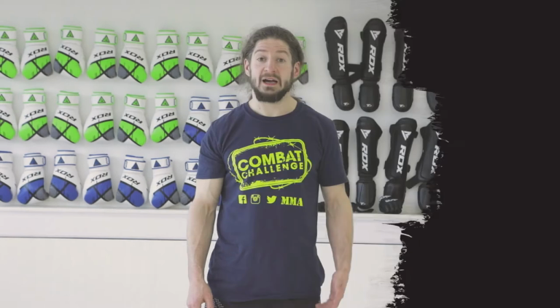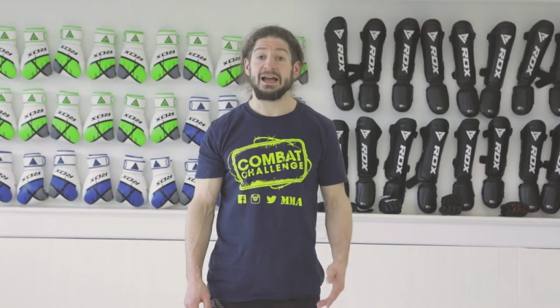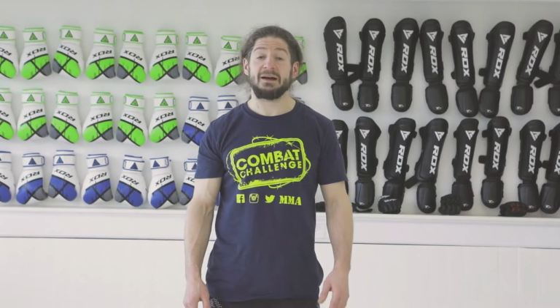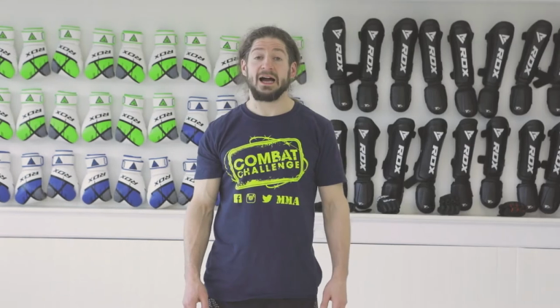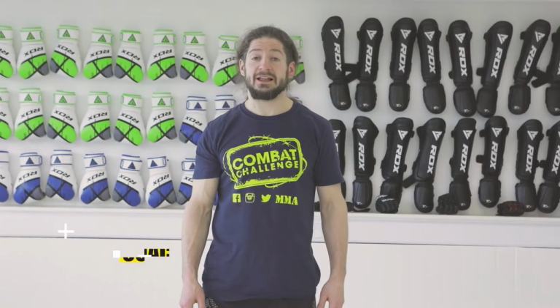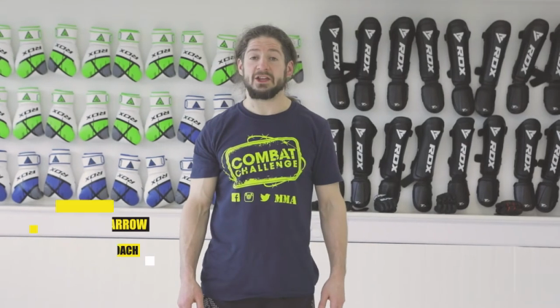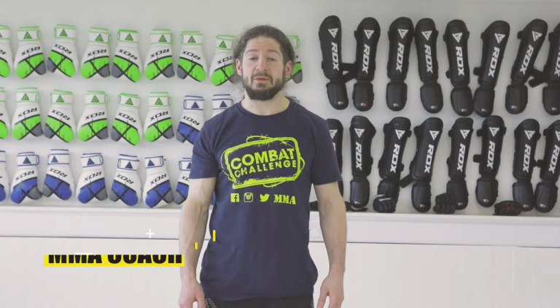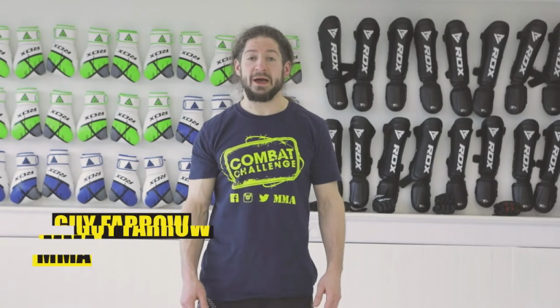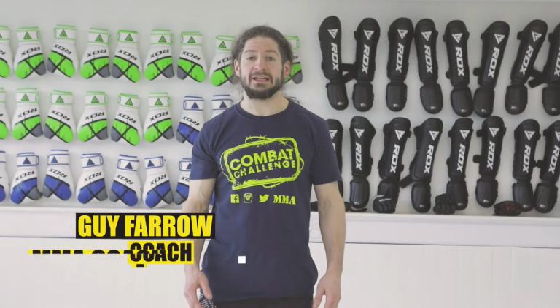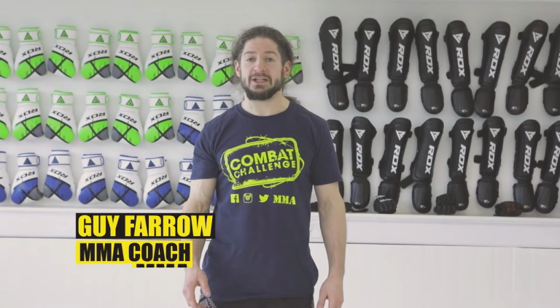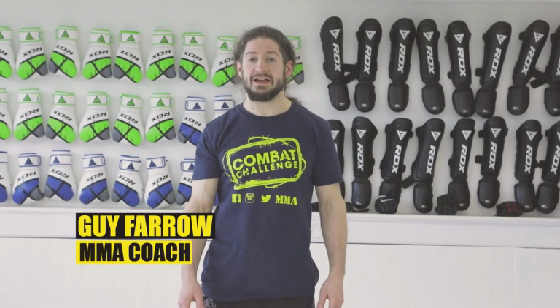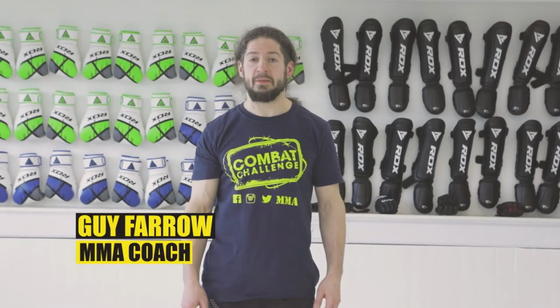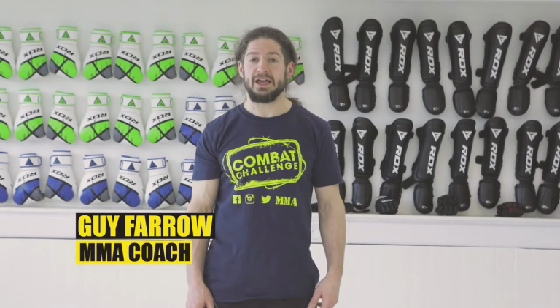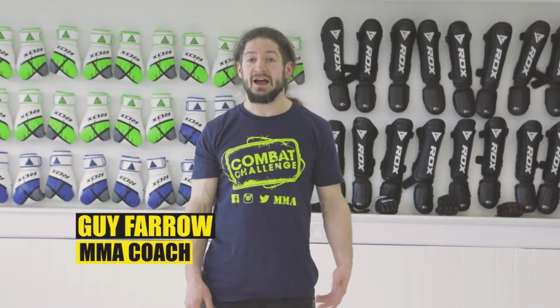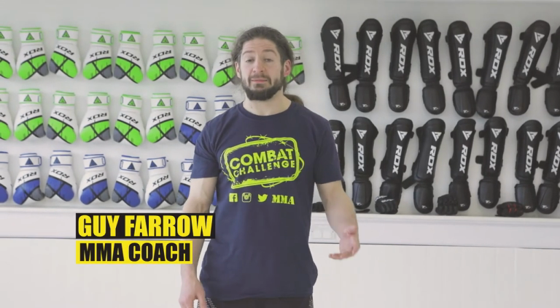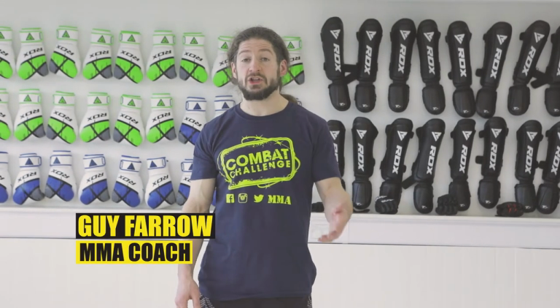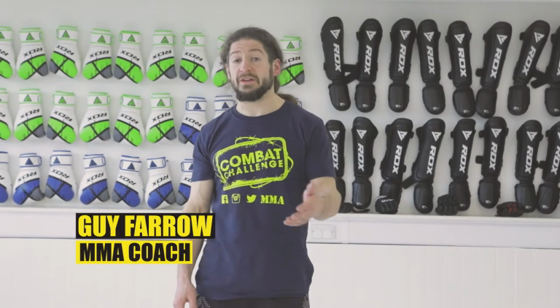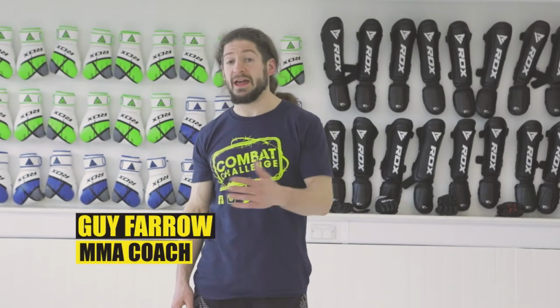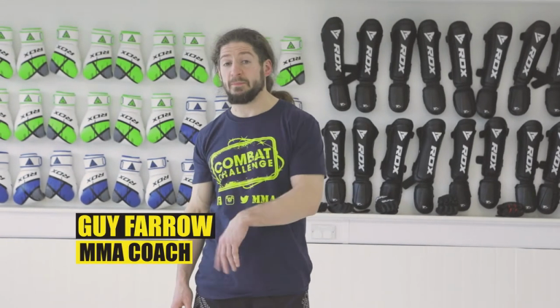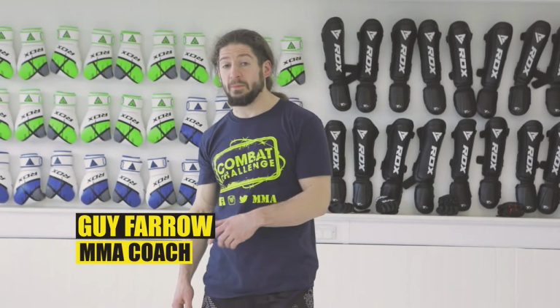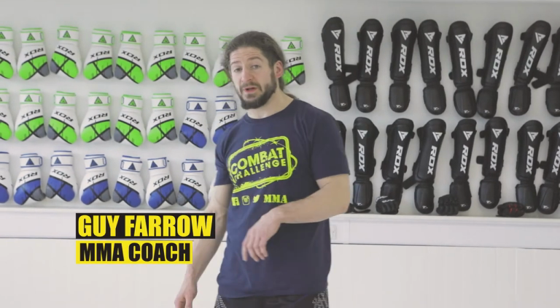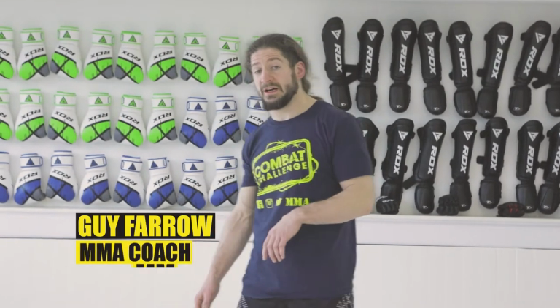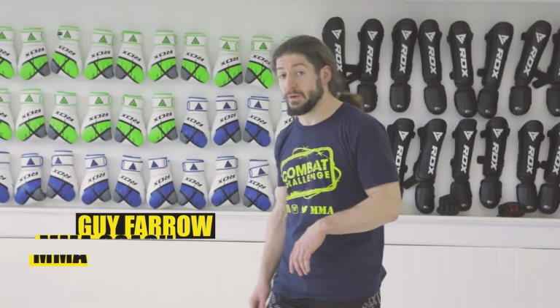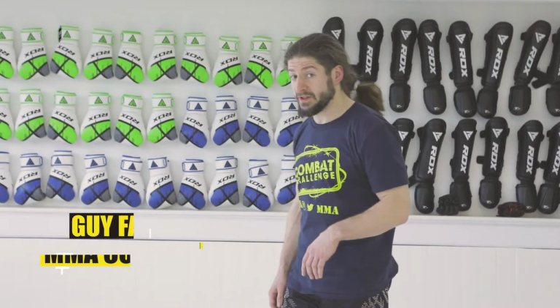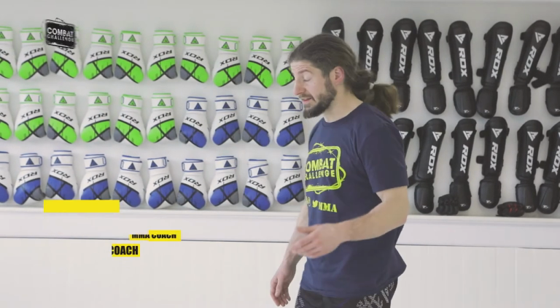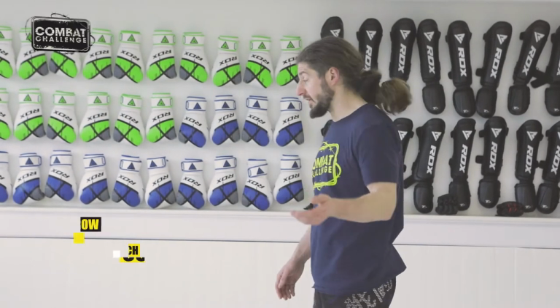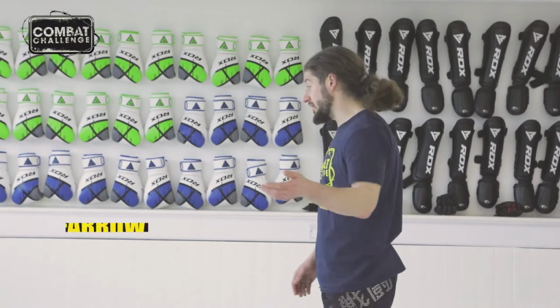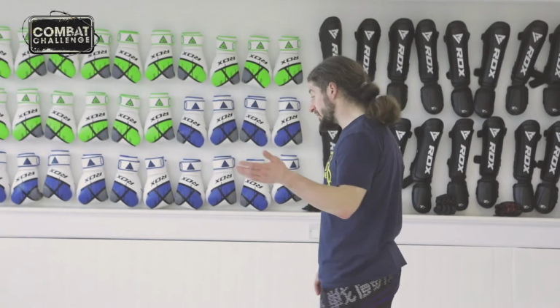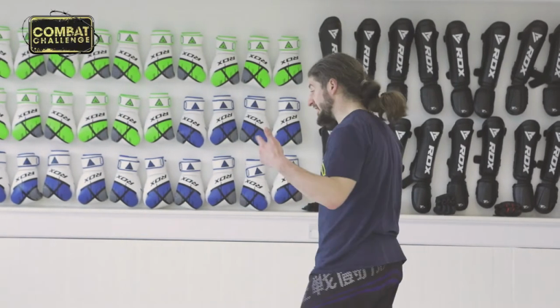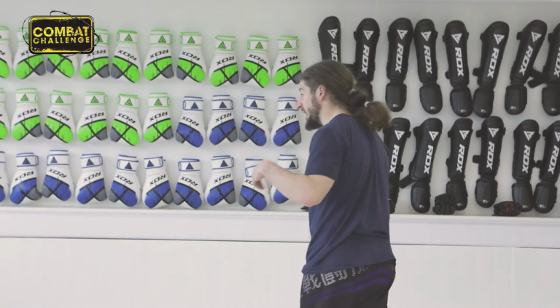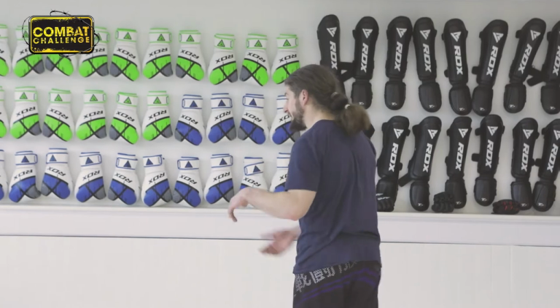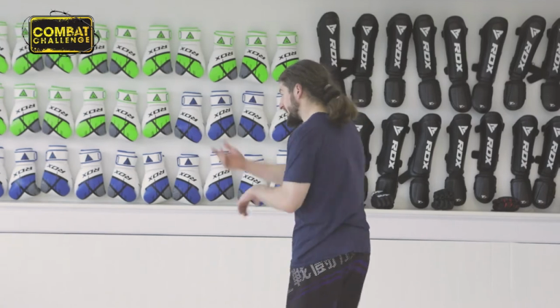Hi, I'm Guy. I teach MMA at Allegiance MMA. I'm going to show you the hip bump sweep today. So come with me to my office.